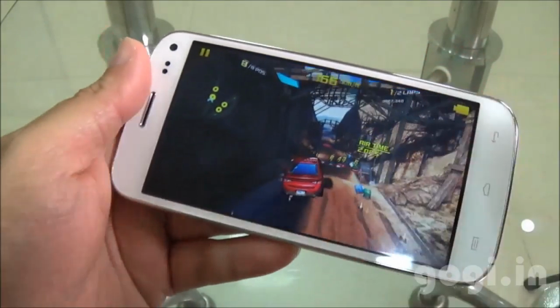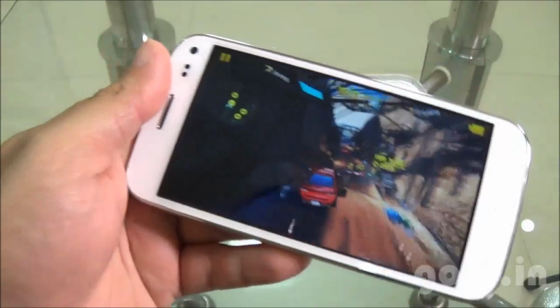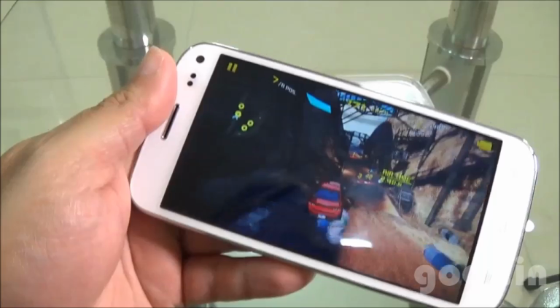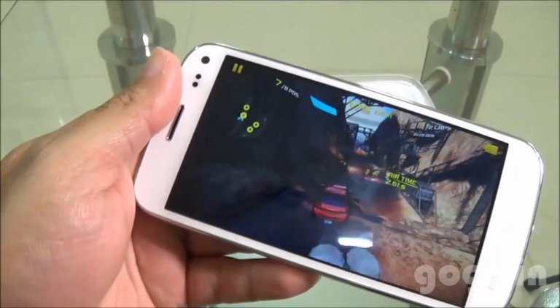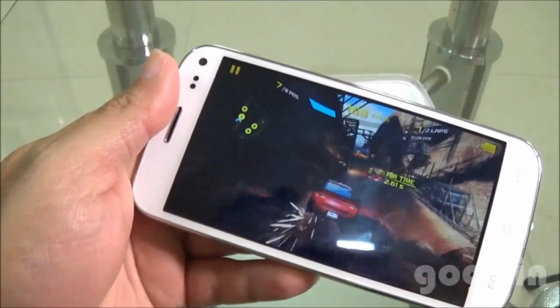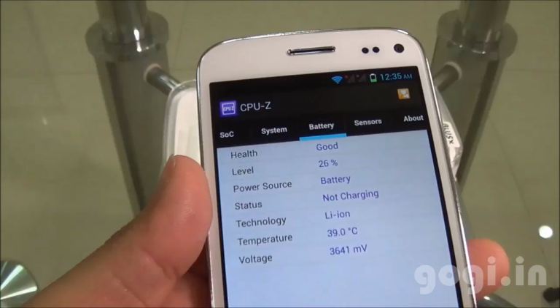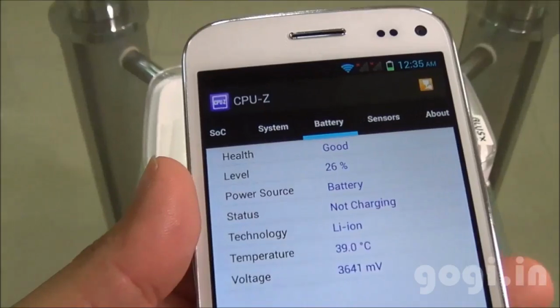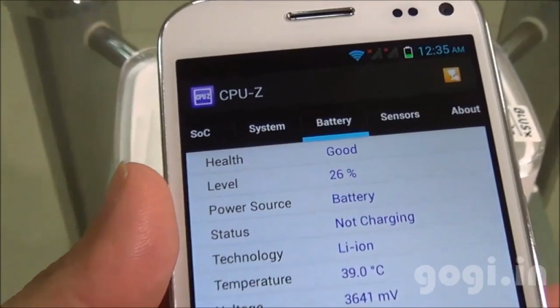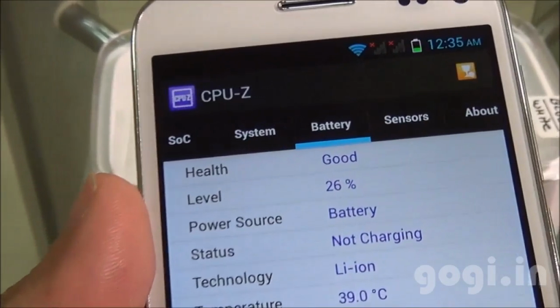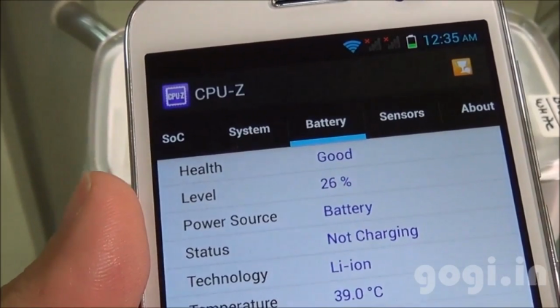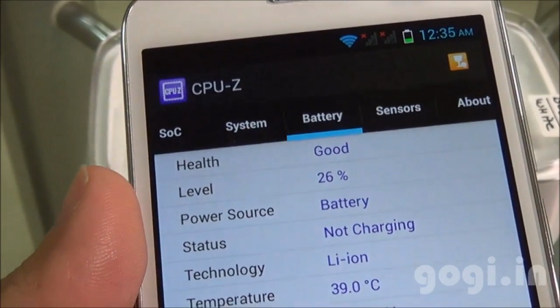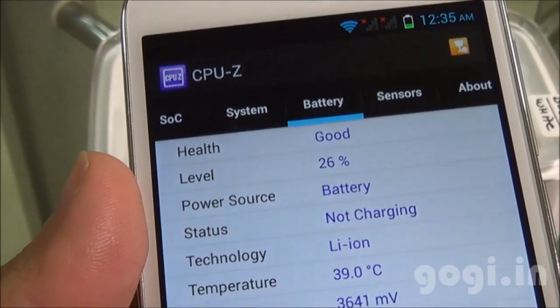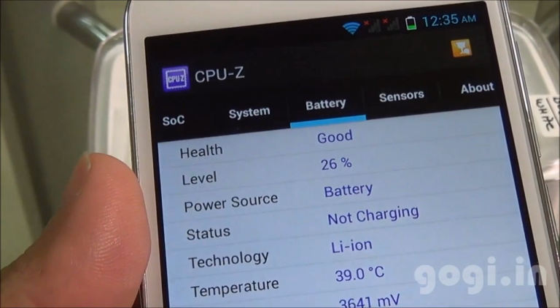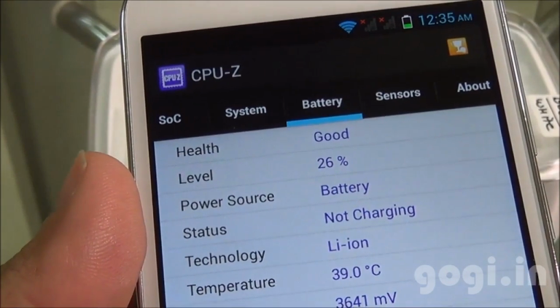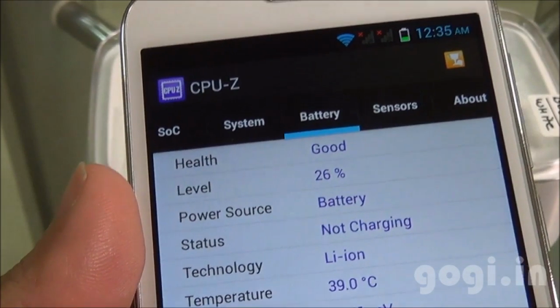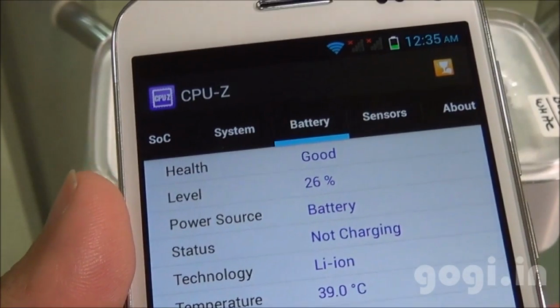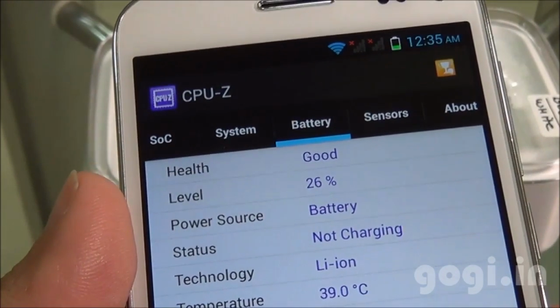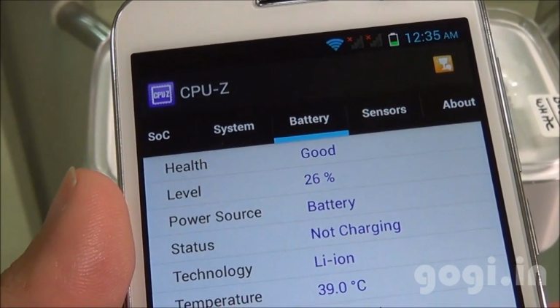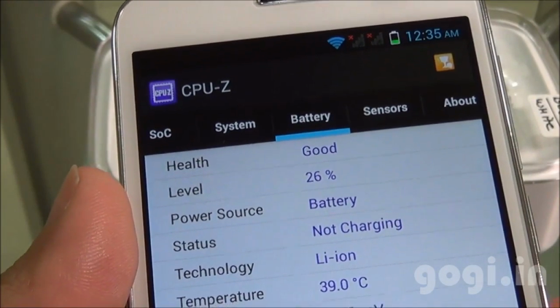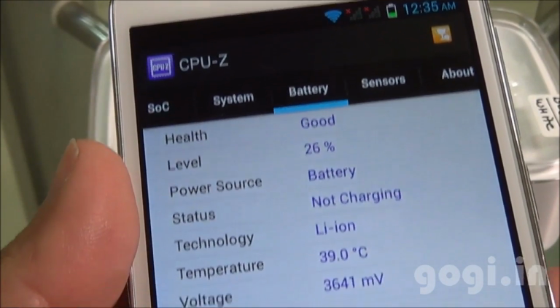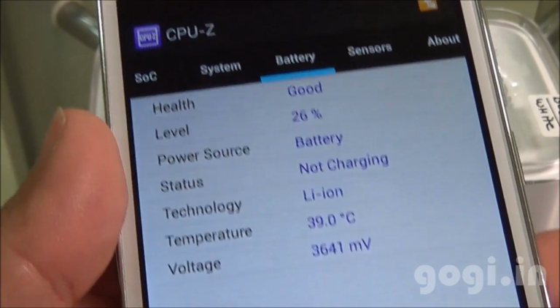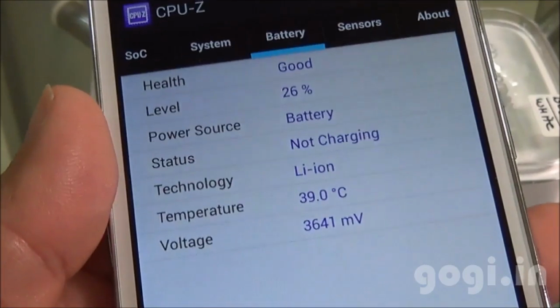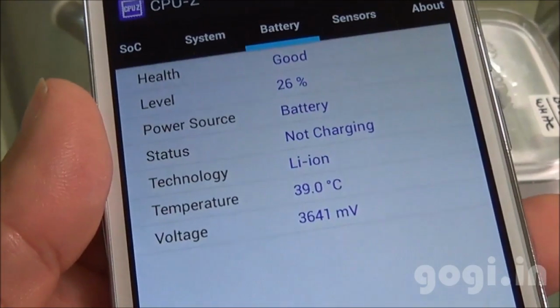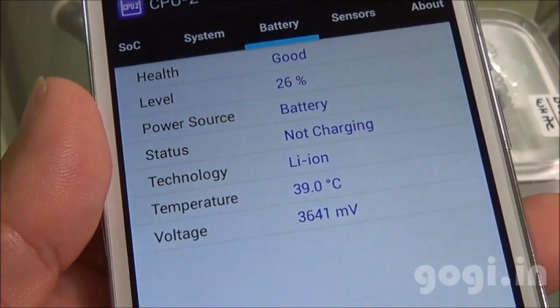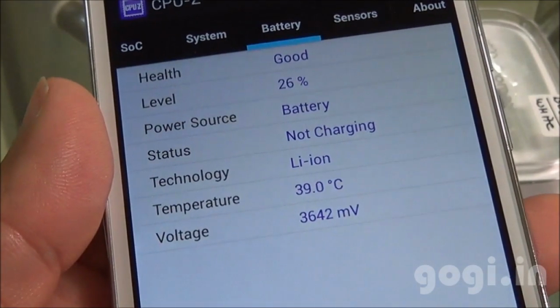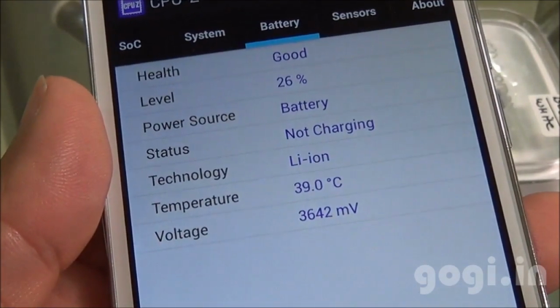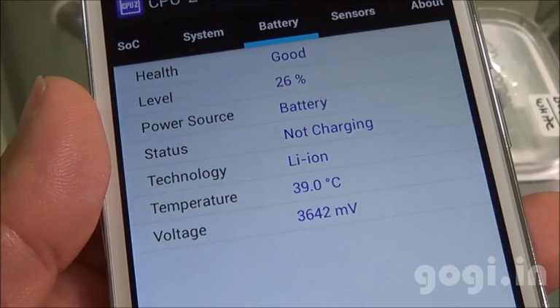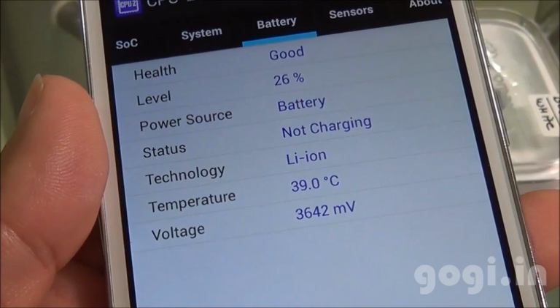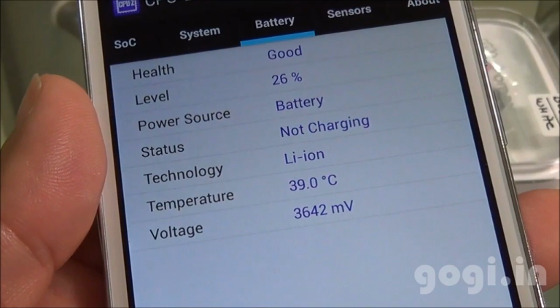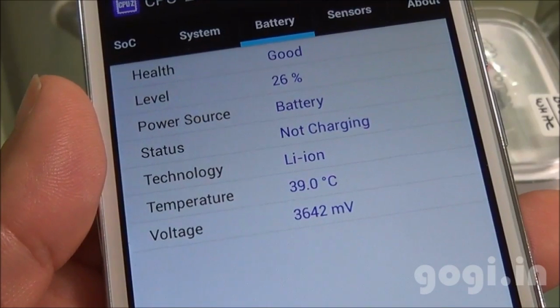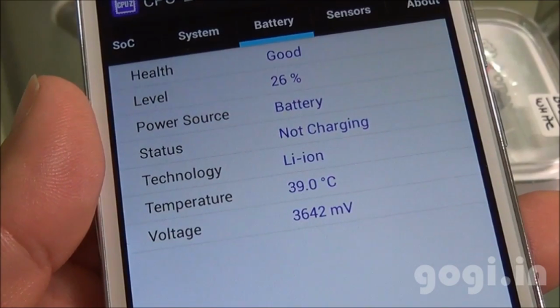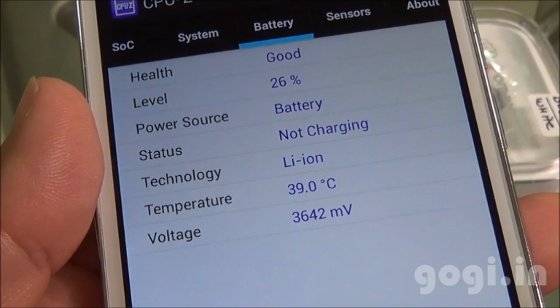After using this handset for around 49 minutes, the battery dropped by 23% and the temperature is 39 degrees.